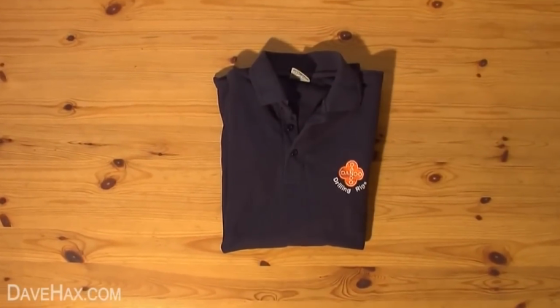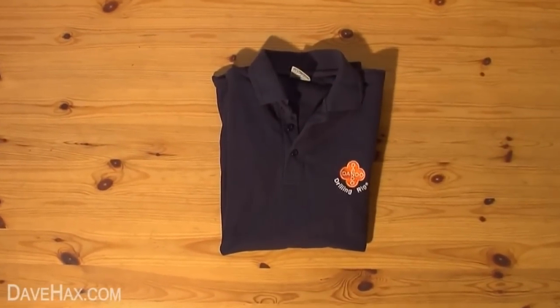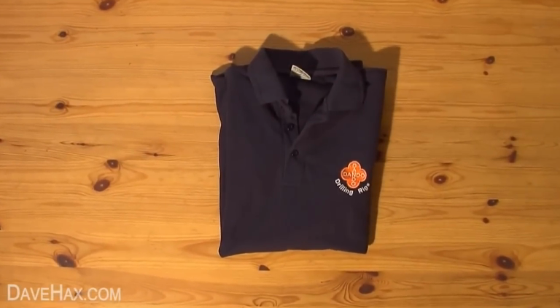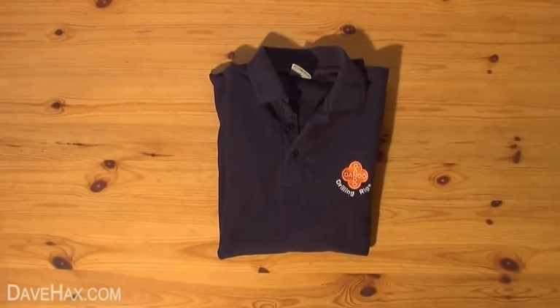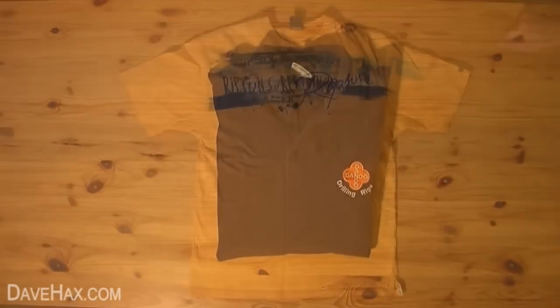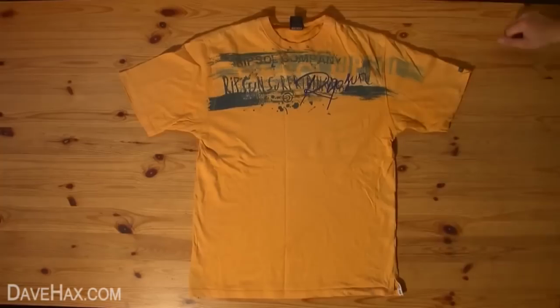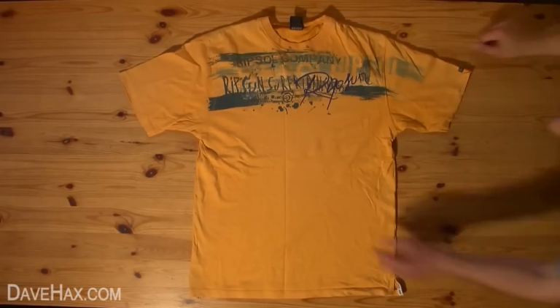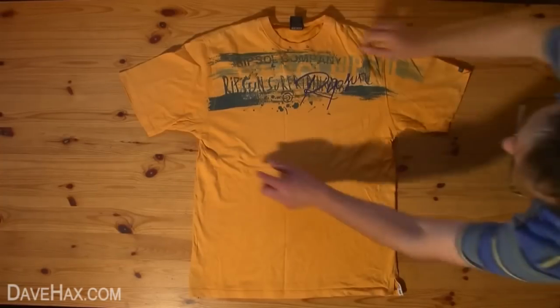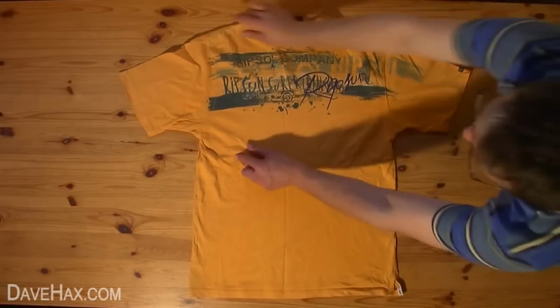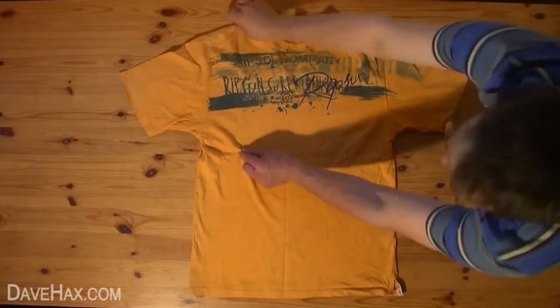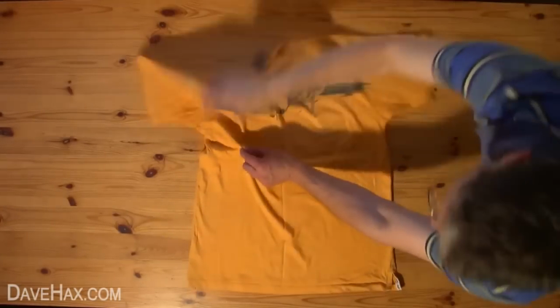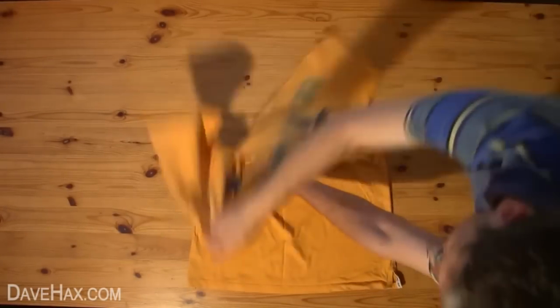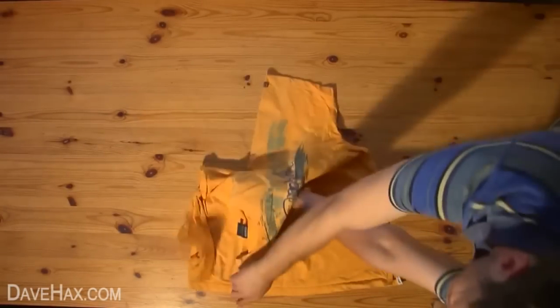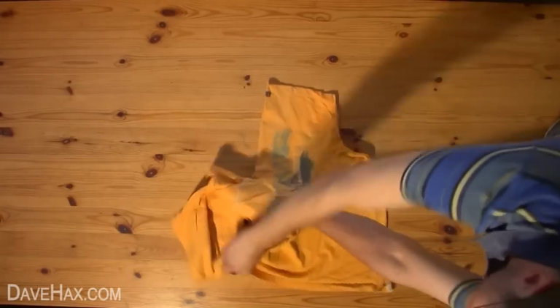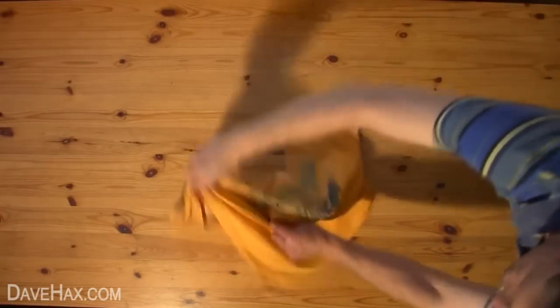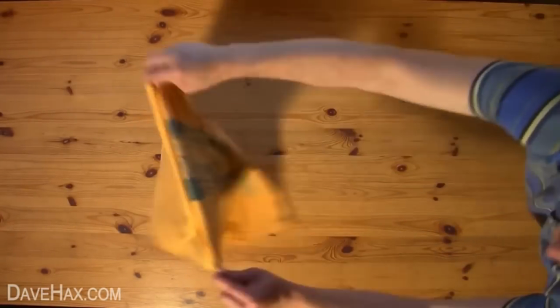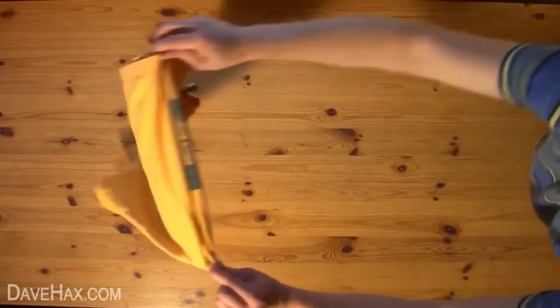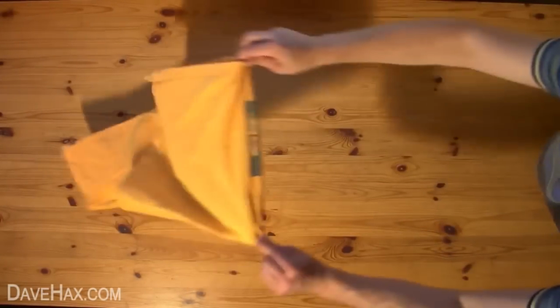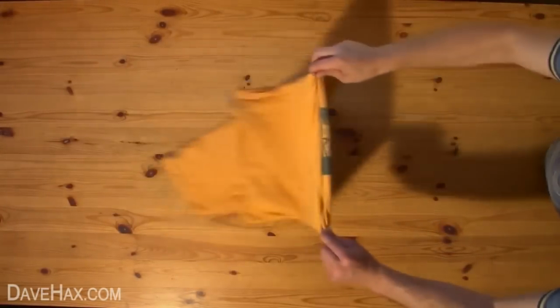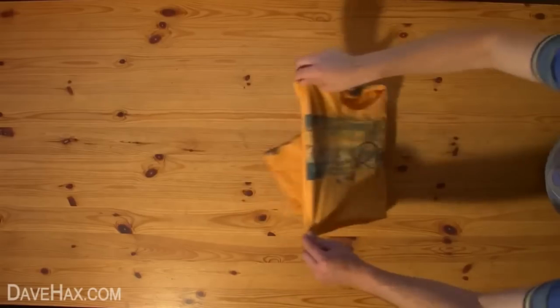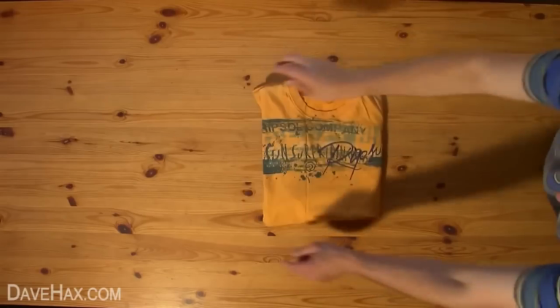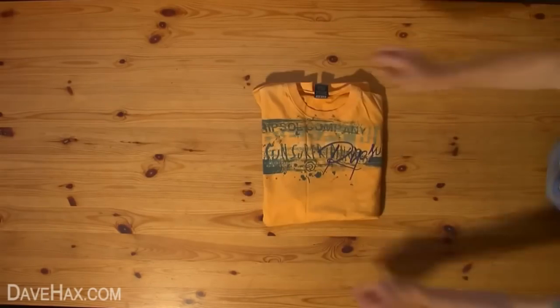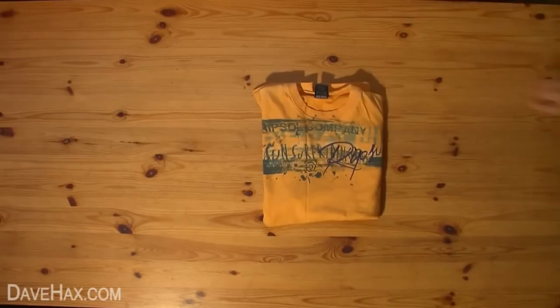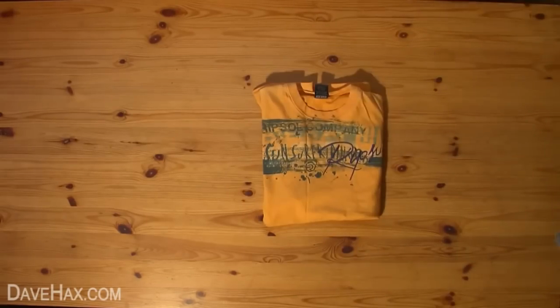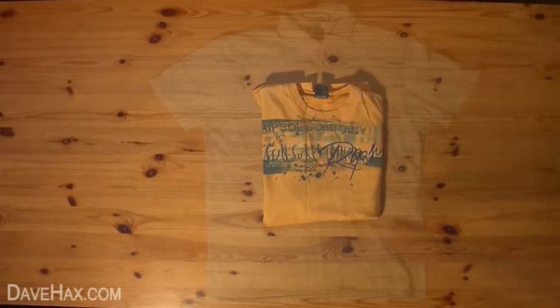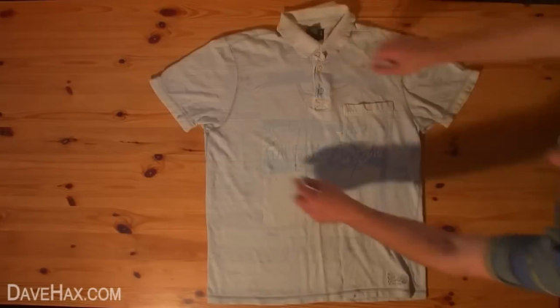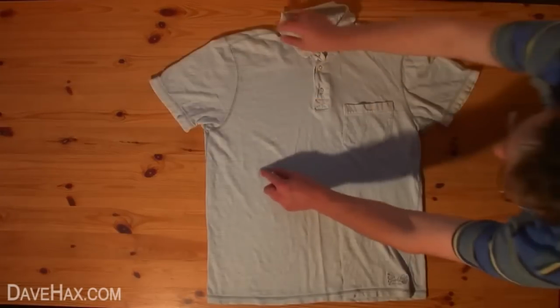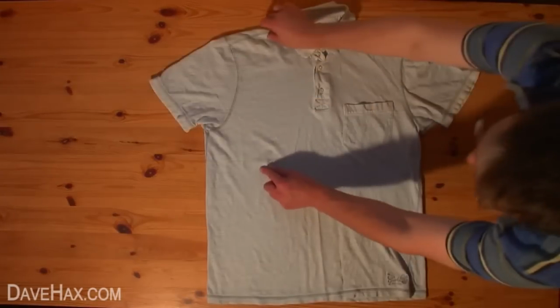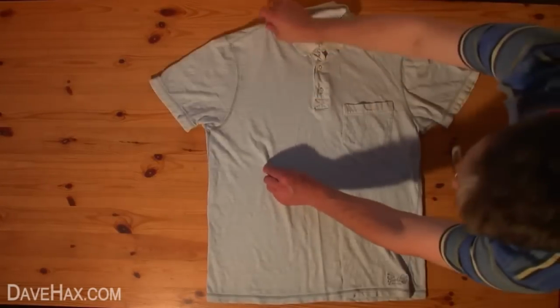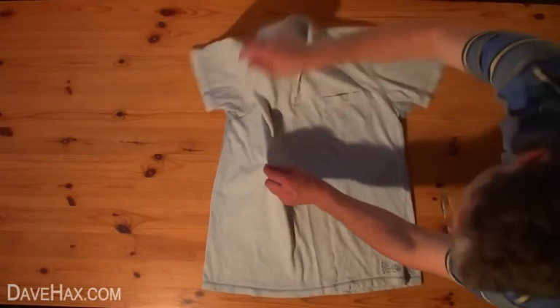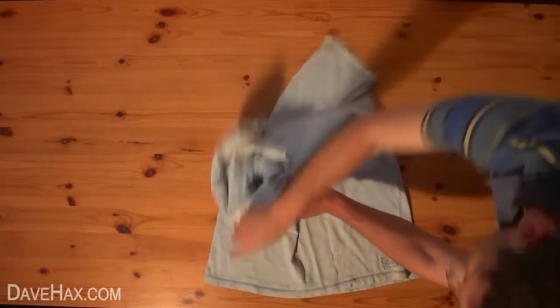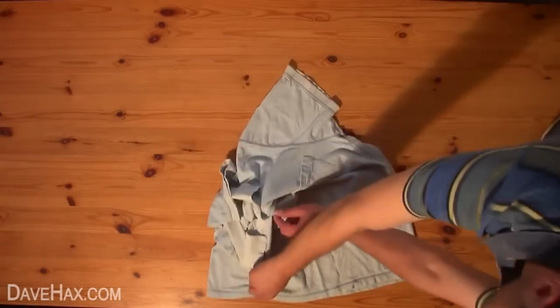This method works with any short sleeve top, from t-shirts, polo tops and shirts, and with a bit of practice can be done very quickly.